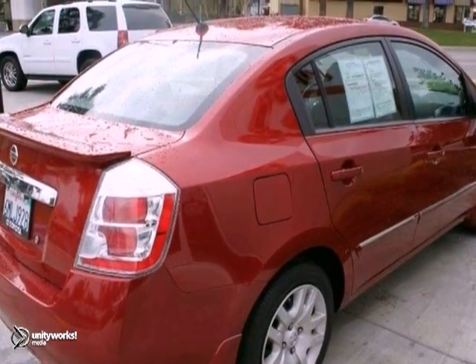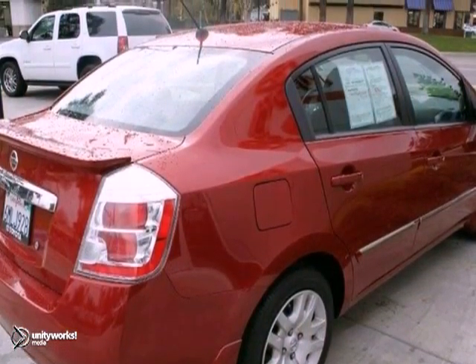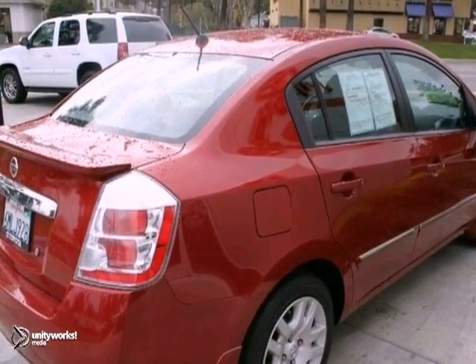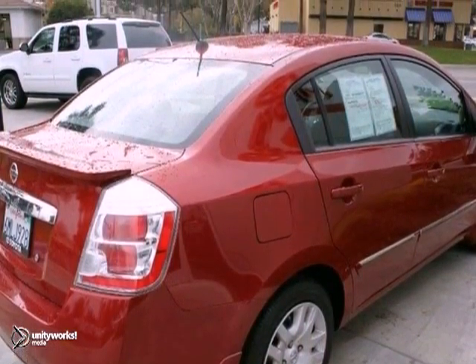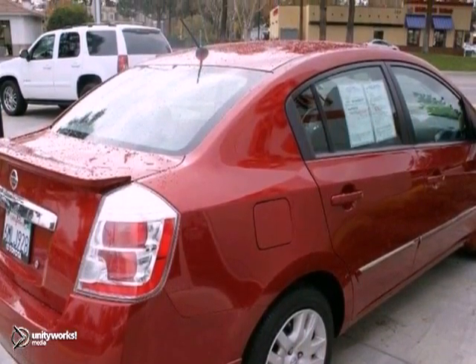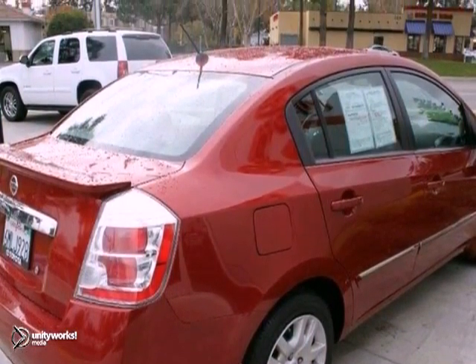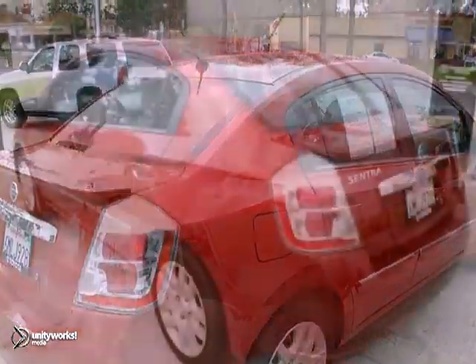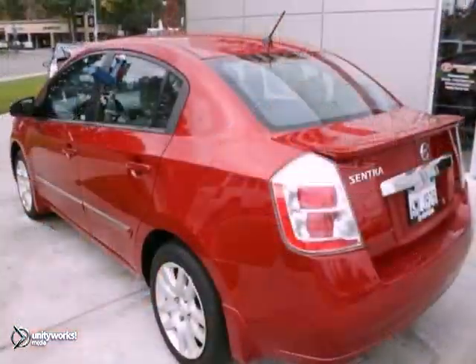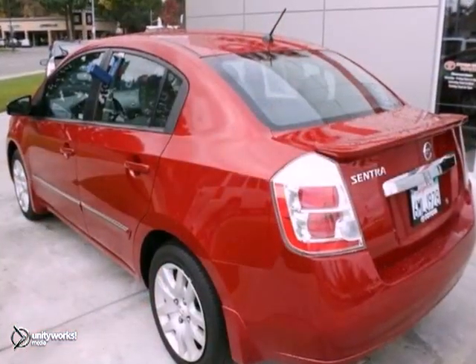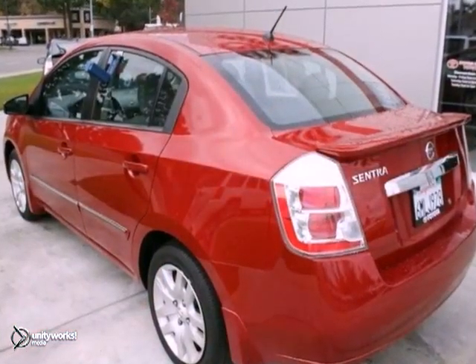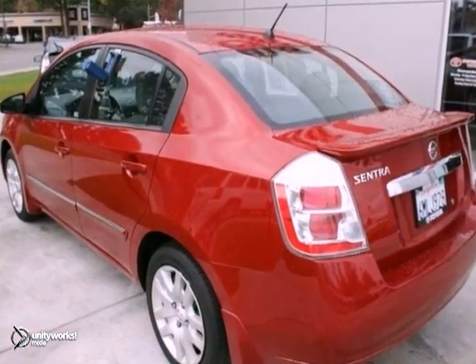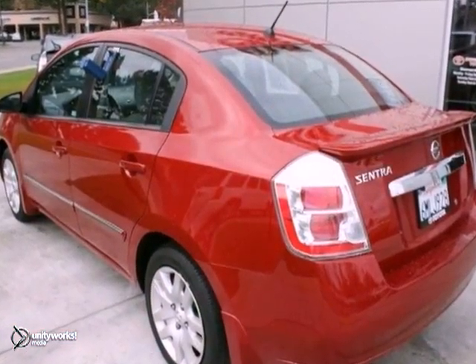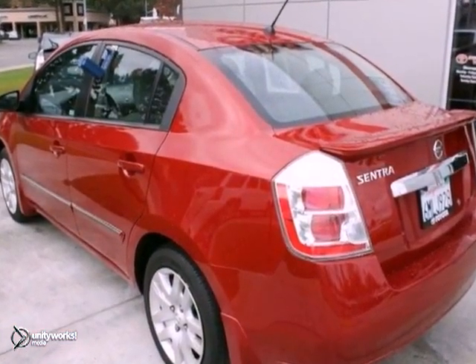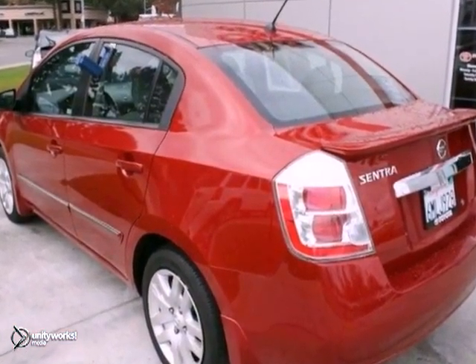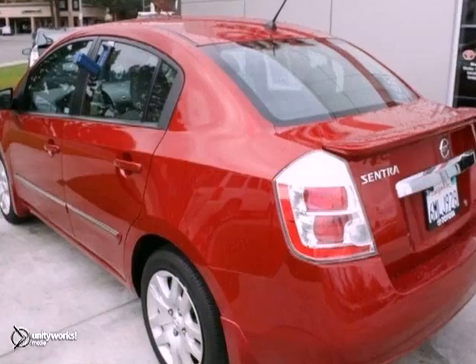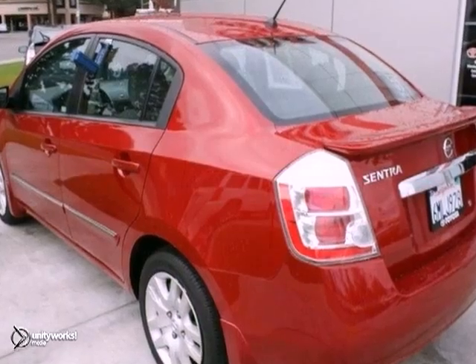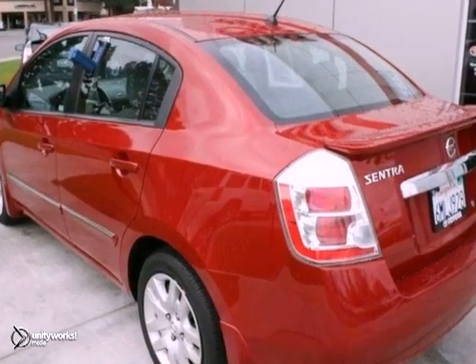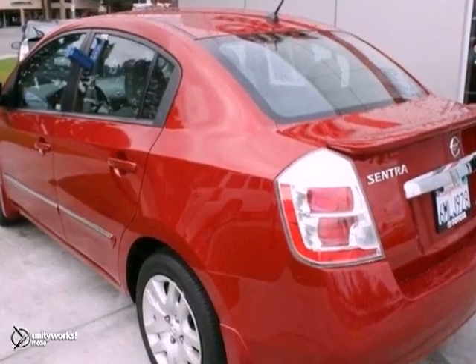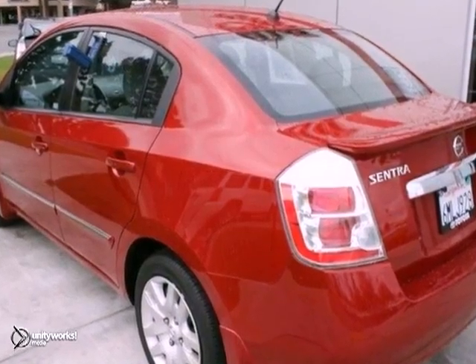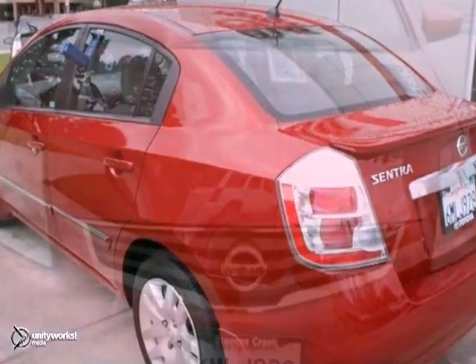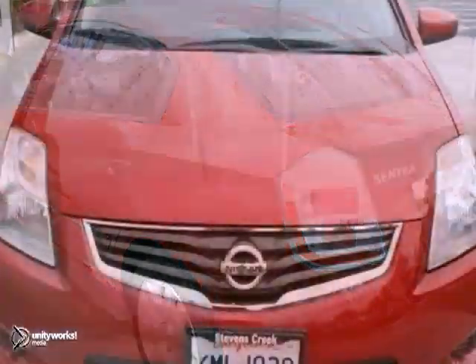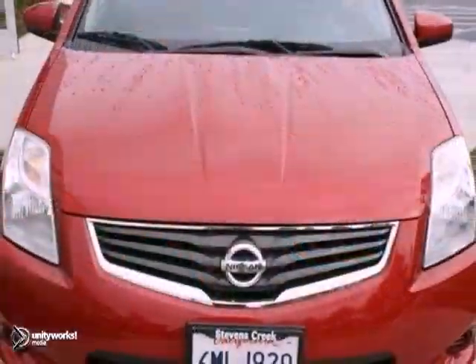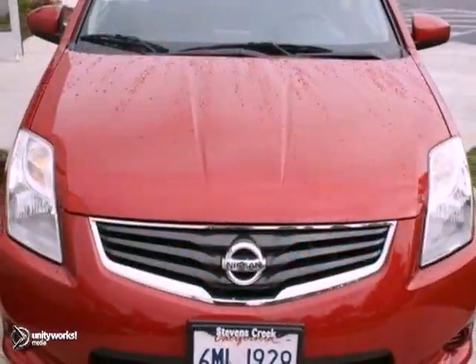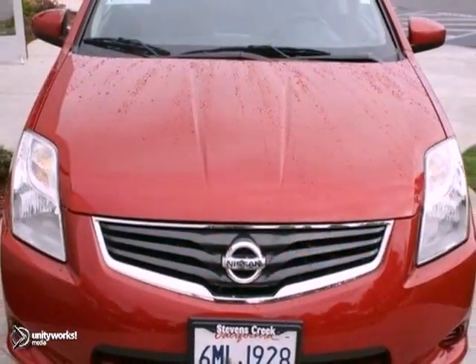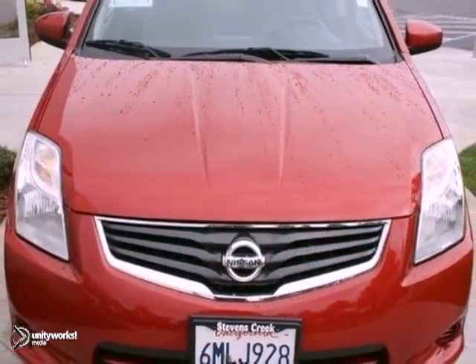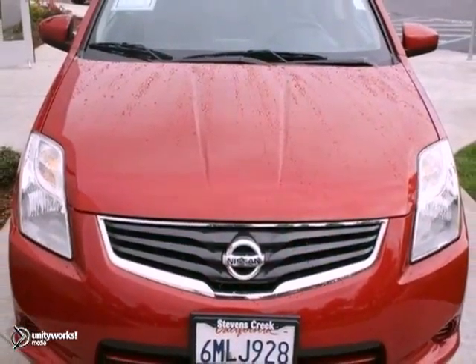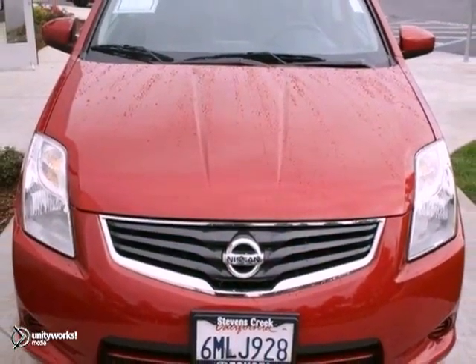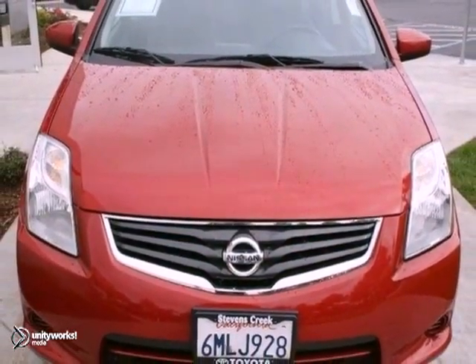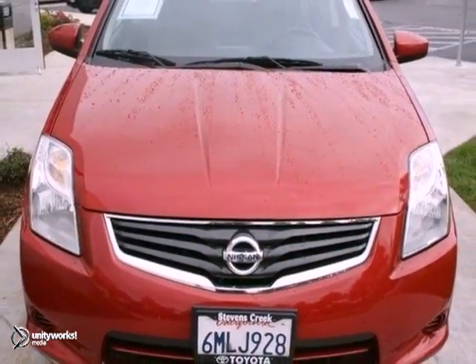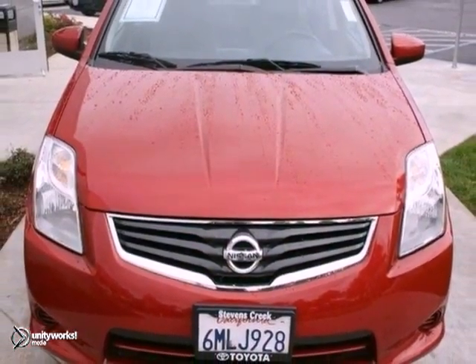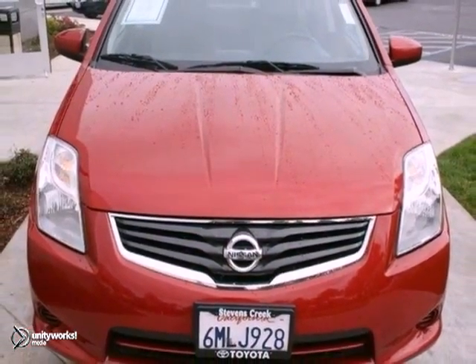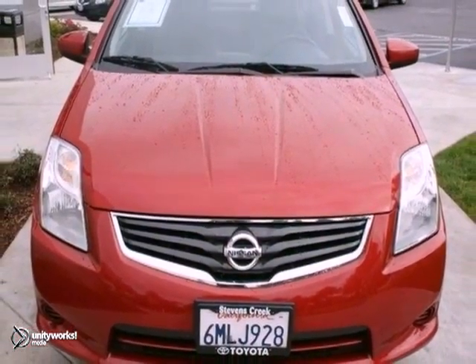This one owner is priced to sell. Don't hesitate to contact us. Please call to check availability.